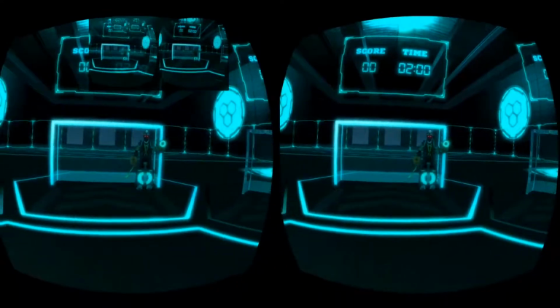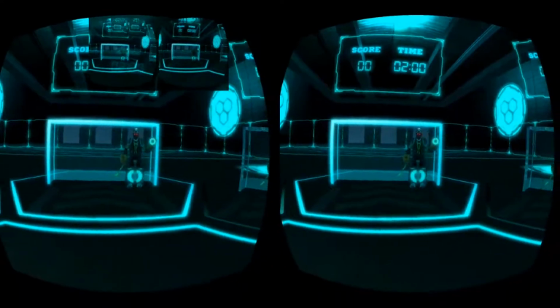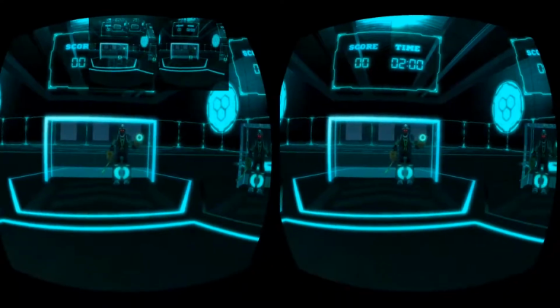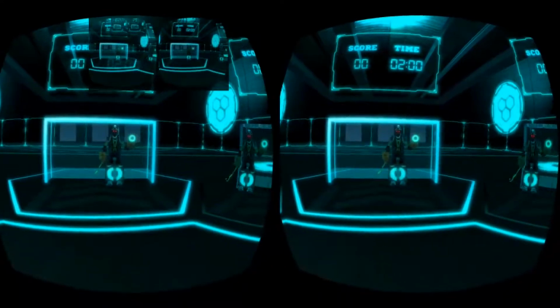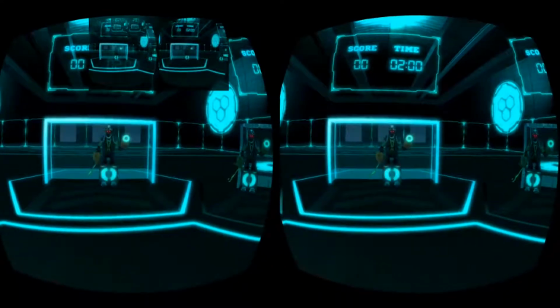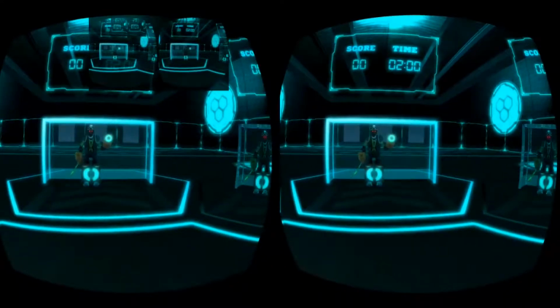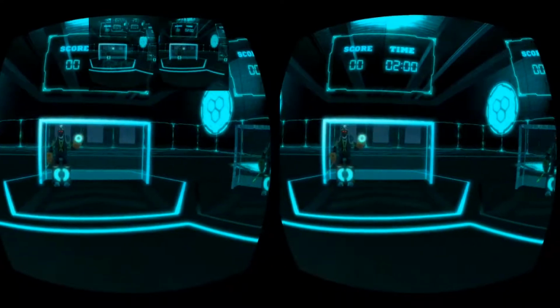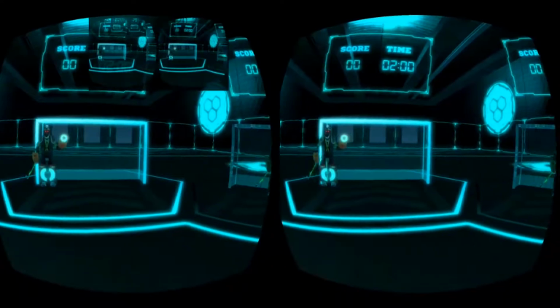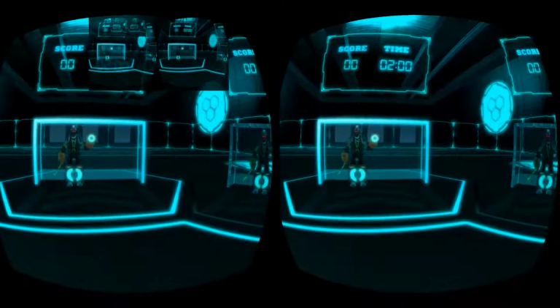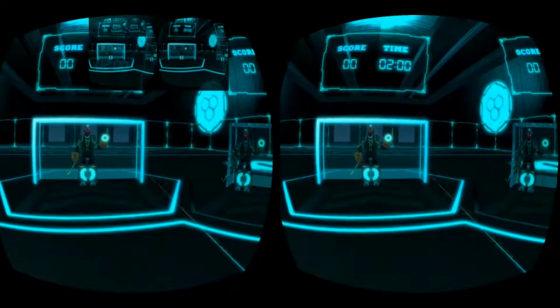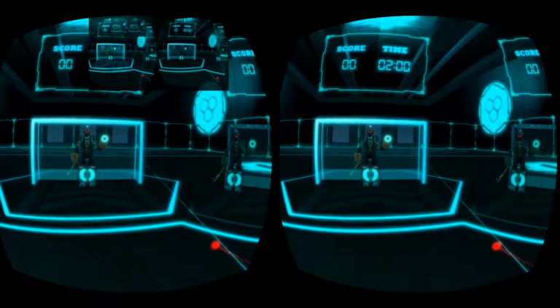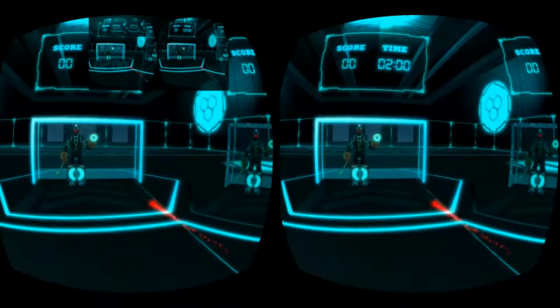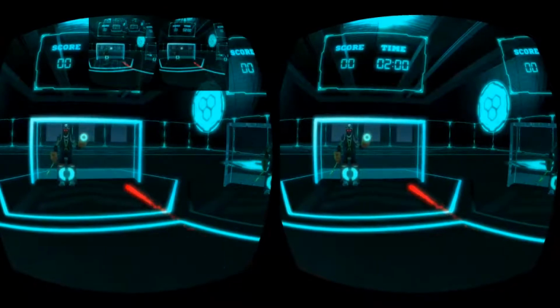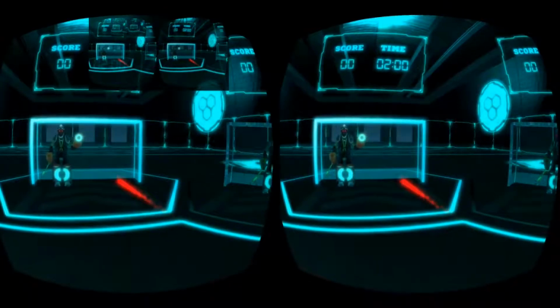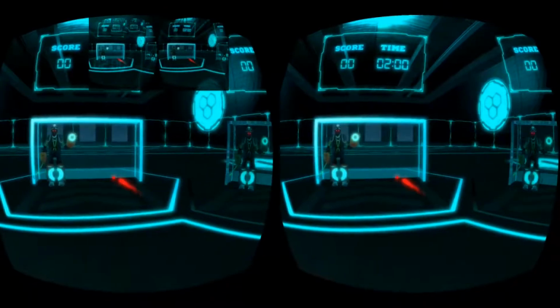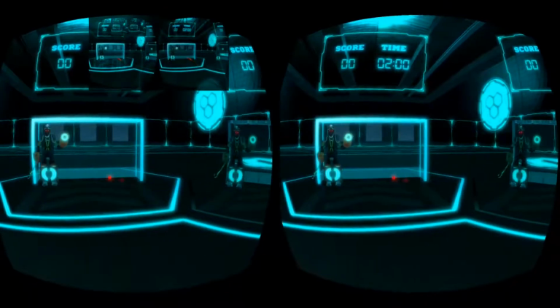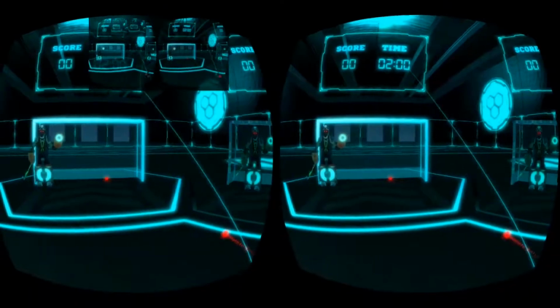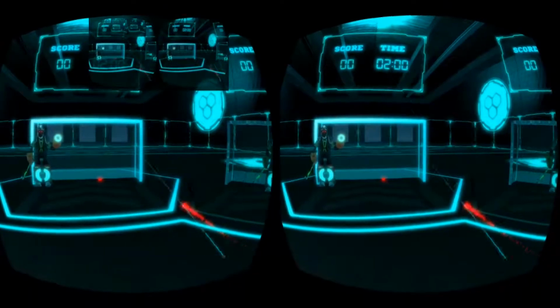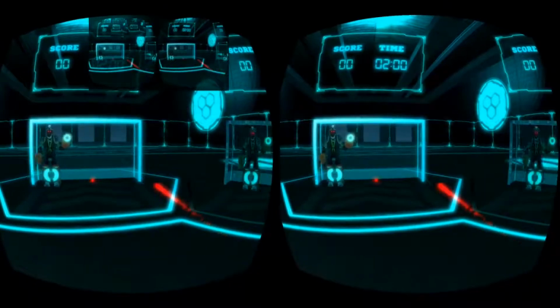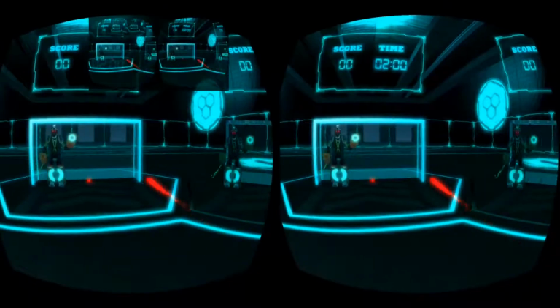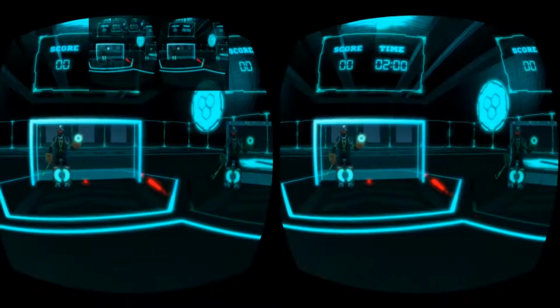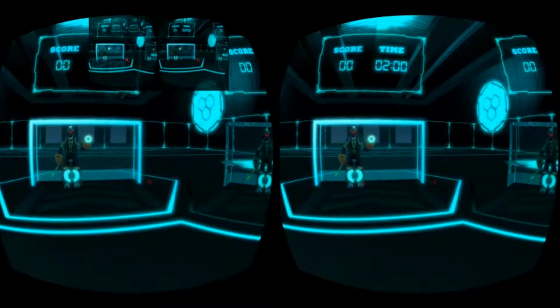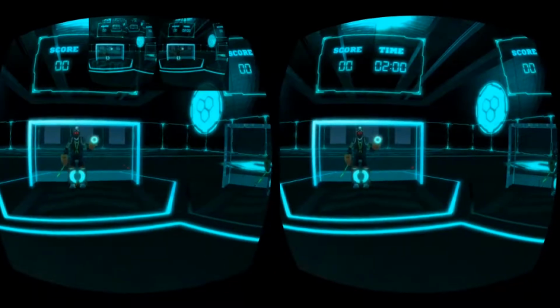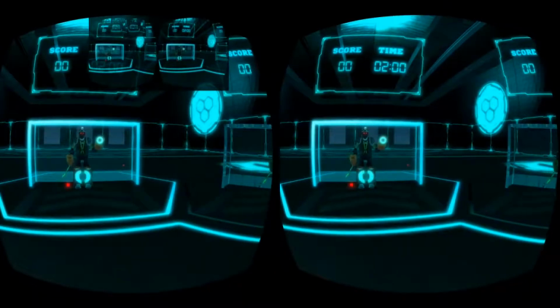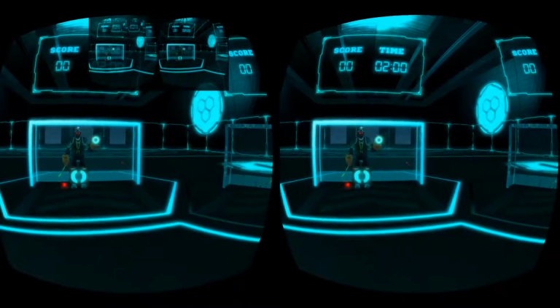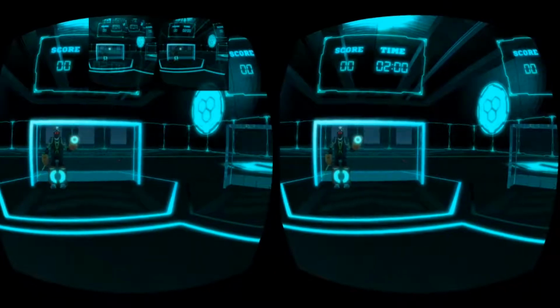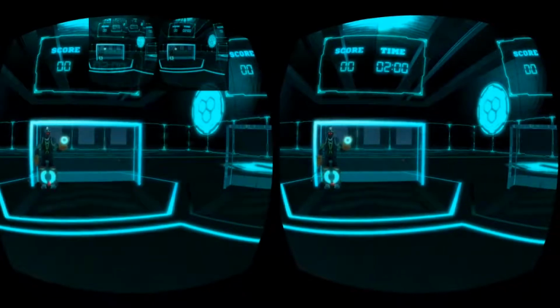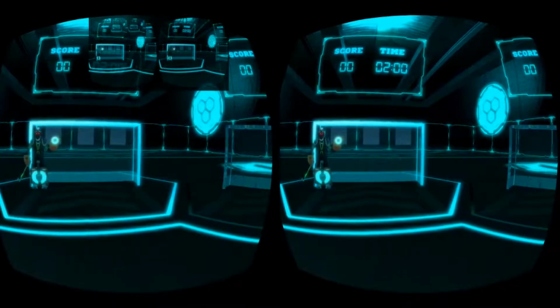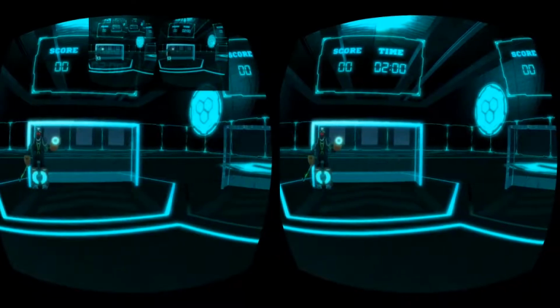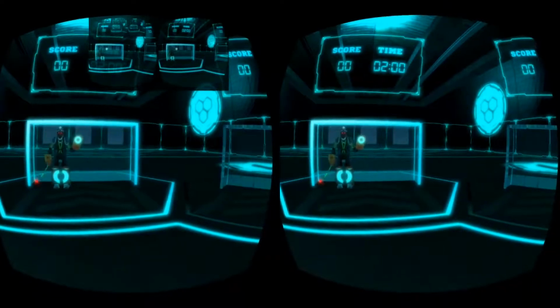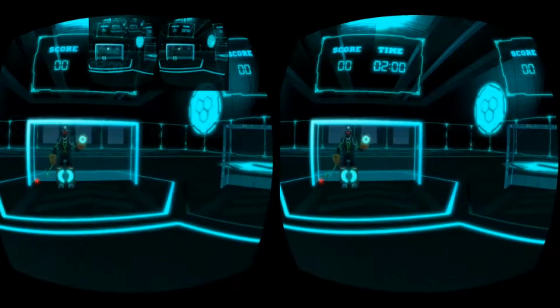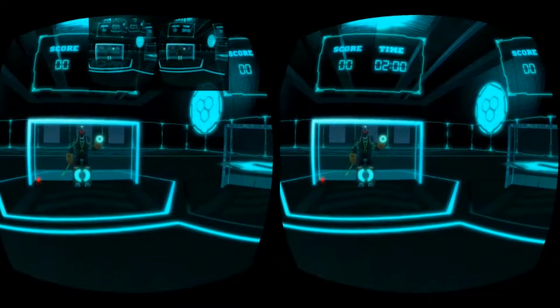Flick your wrist to put power into your shots. 3, 2, 1, go!